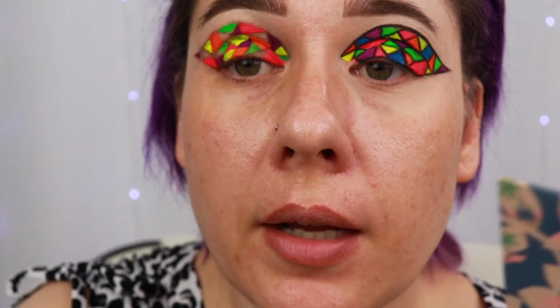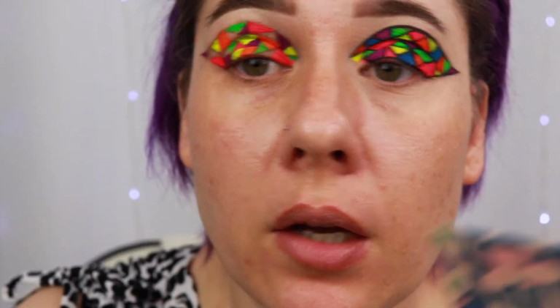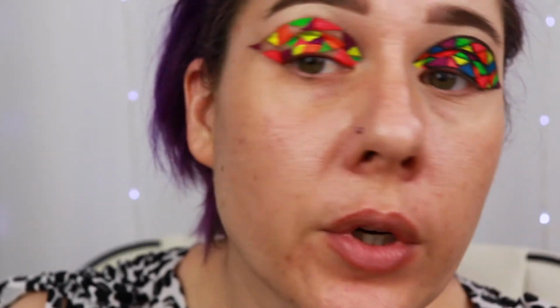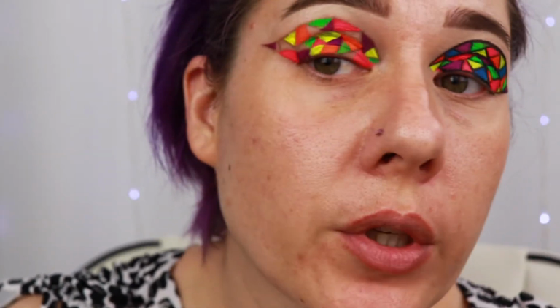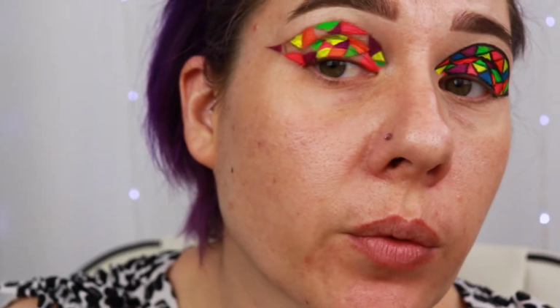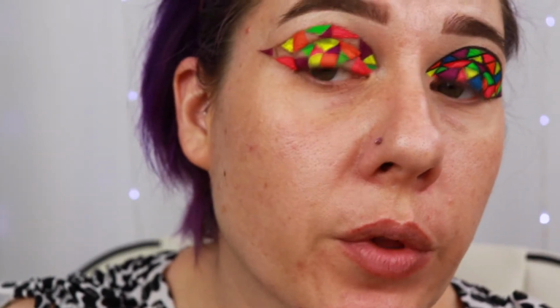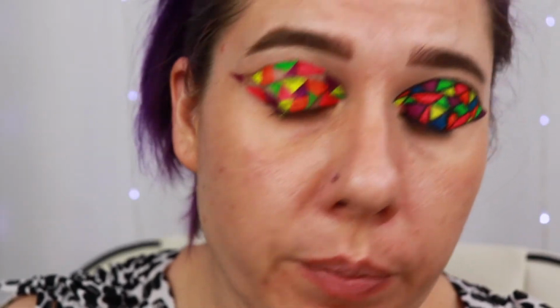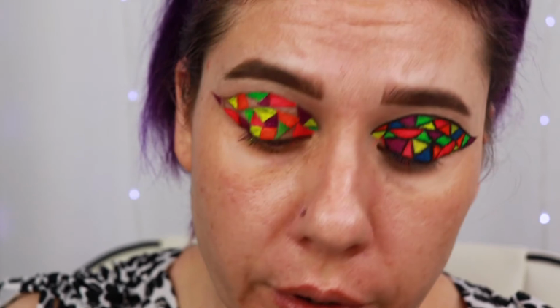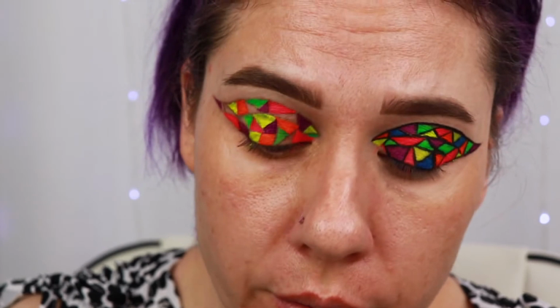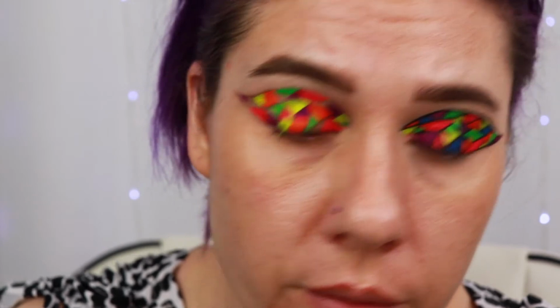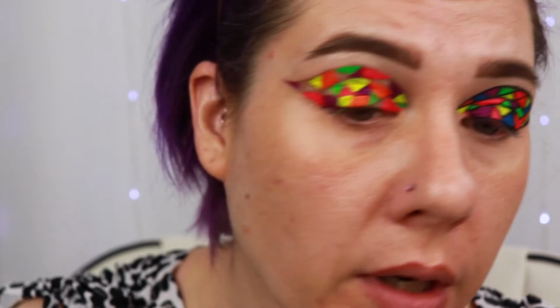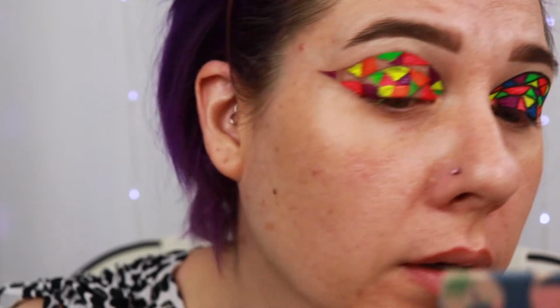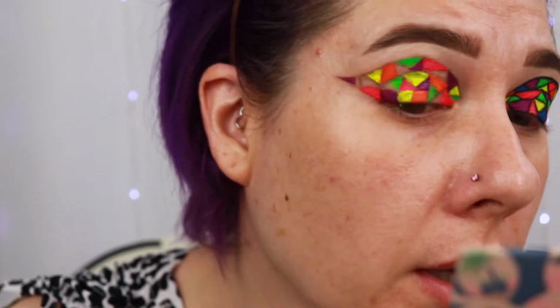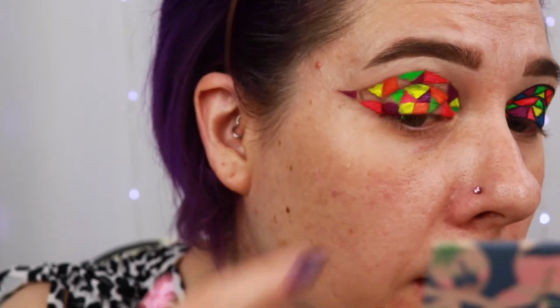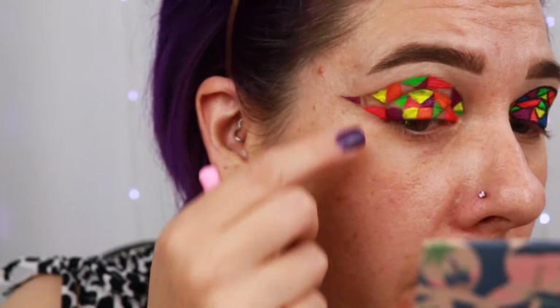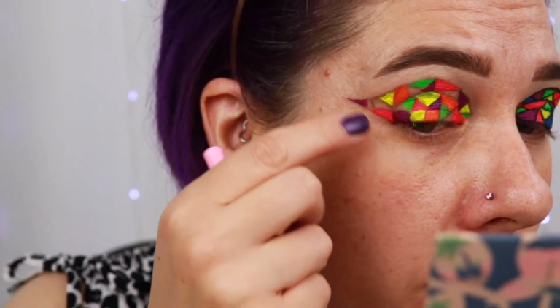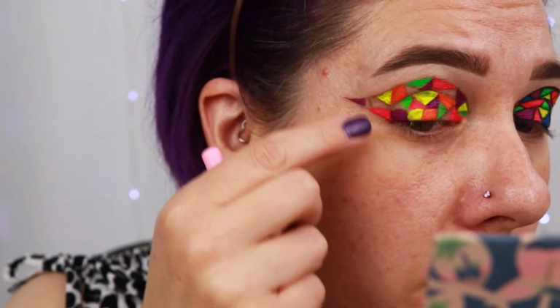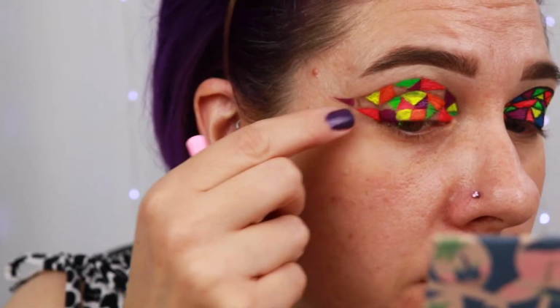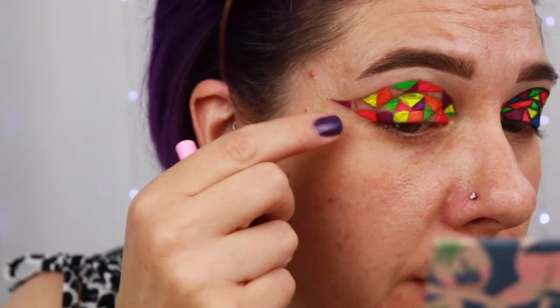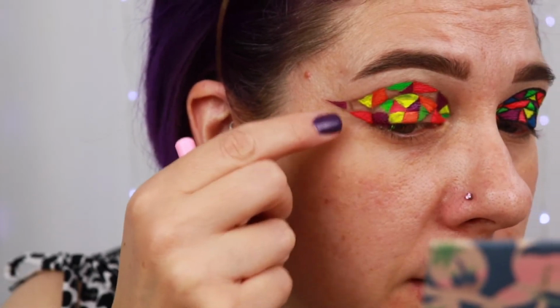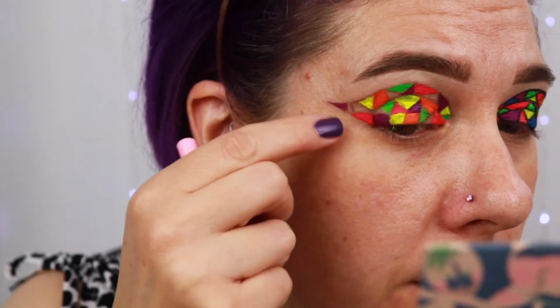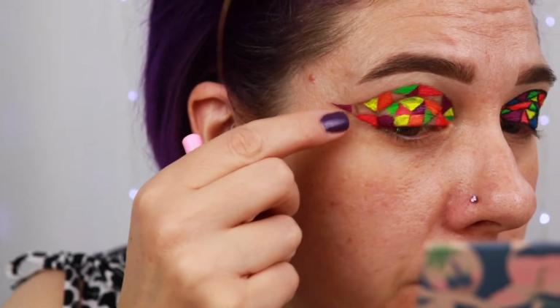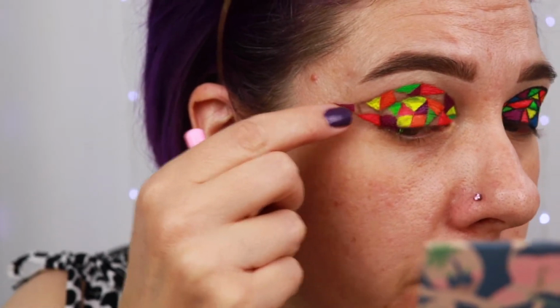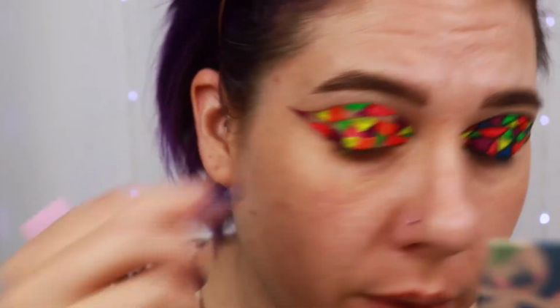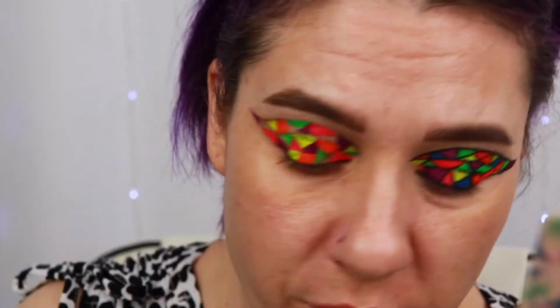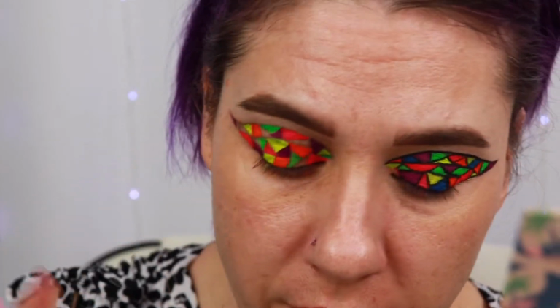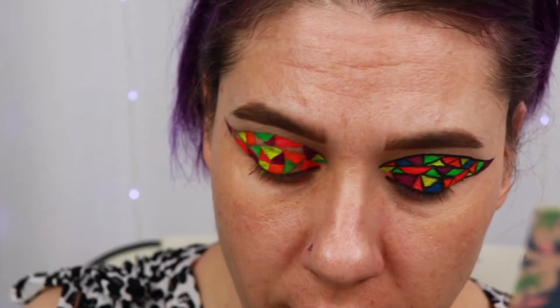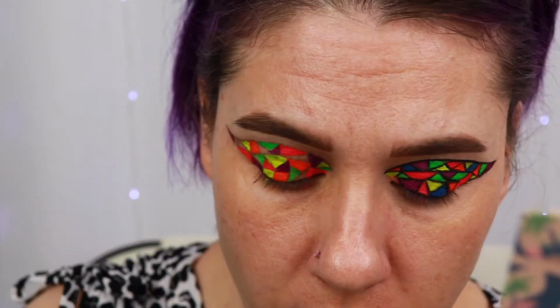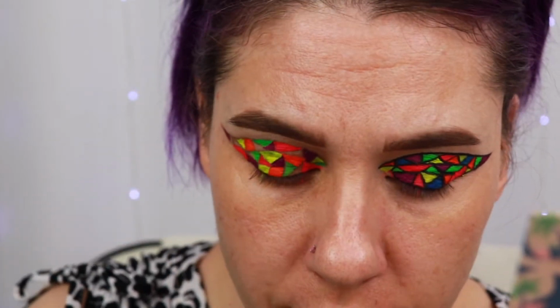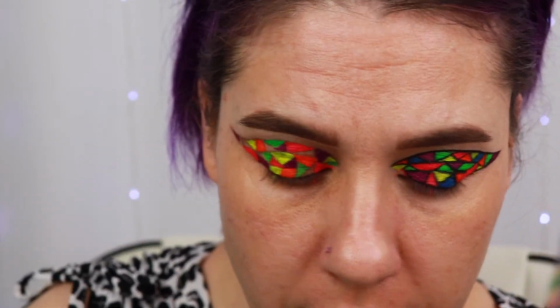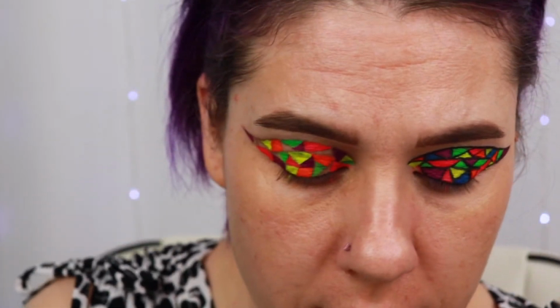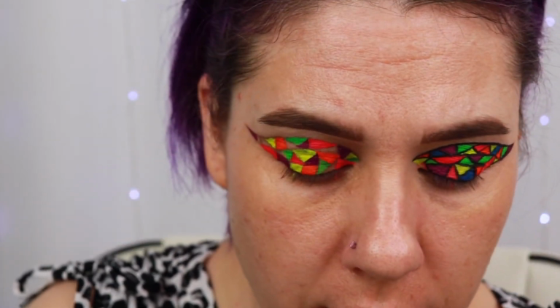Now we're going to go in with the blue. I left a little space here — I'm not sure what I want to put there yet. We'll have to wait and see.